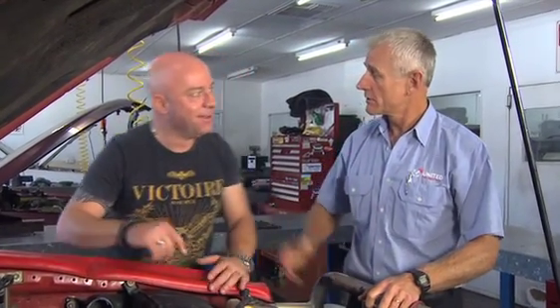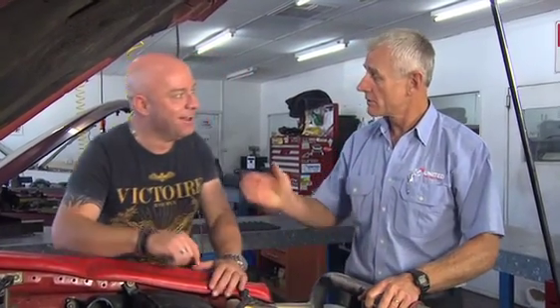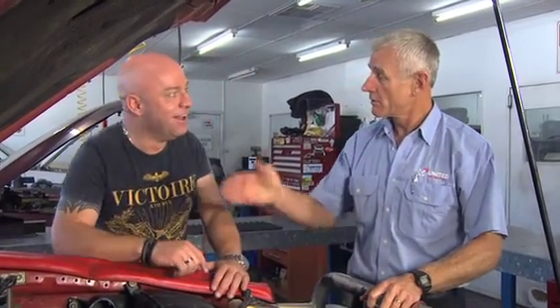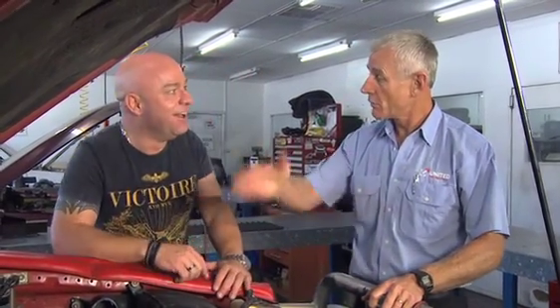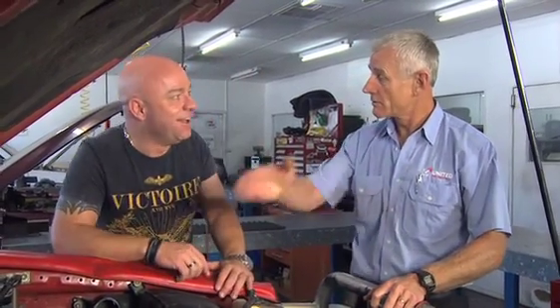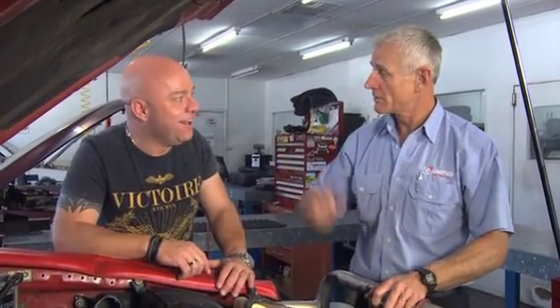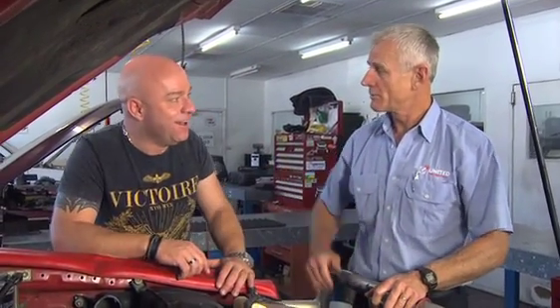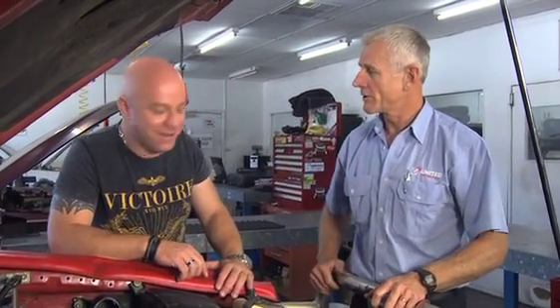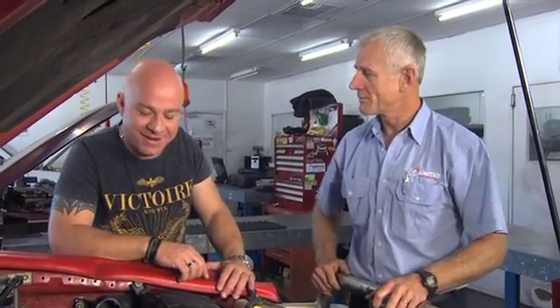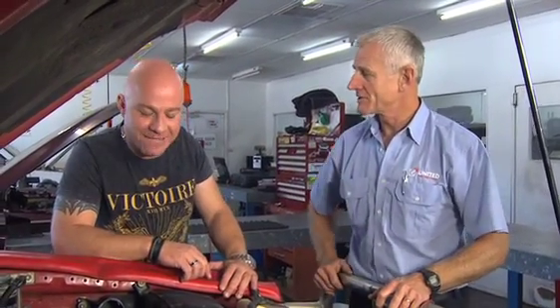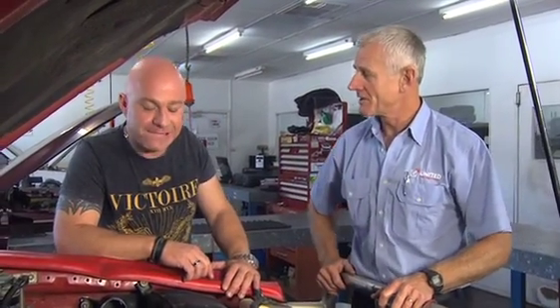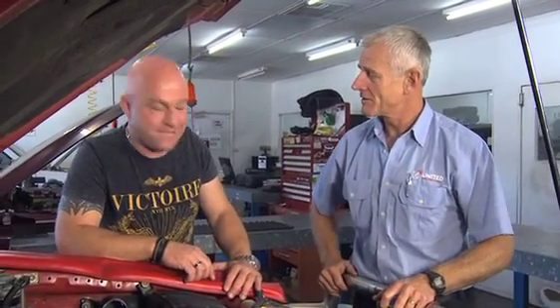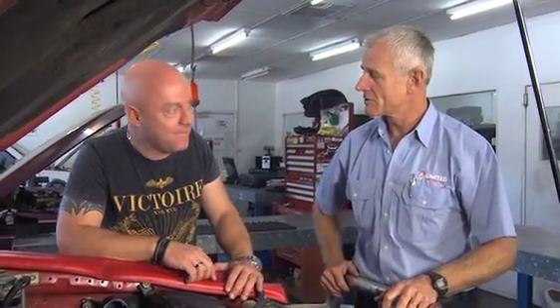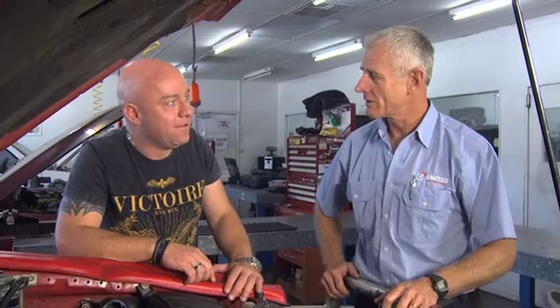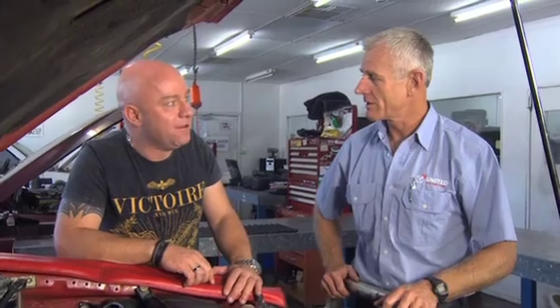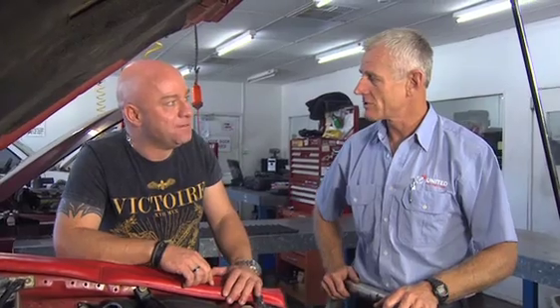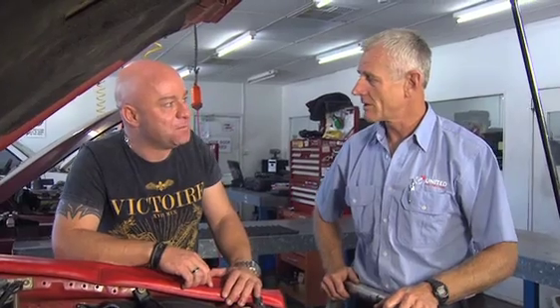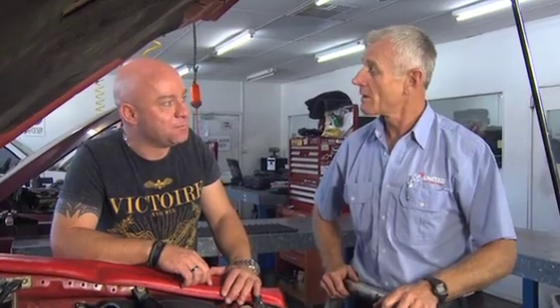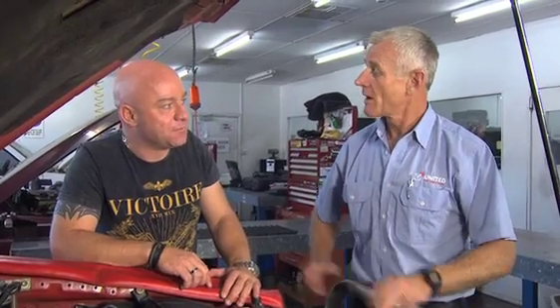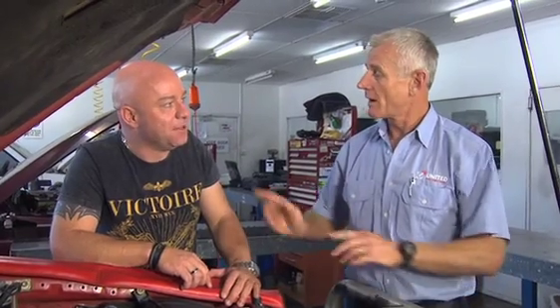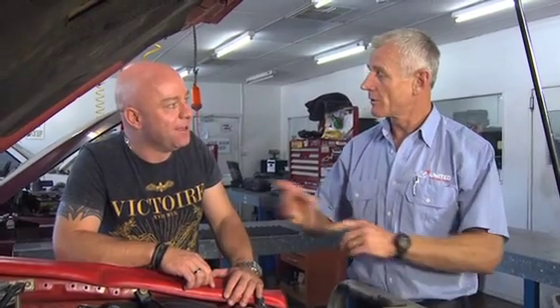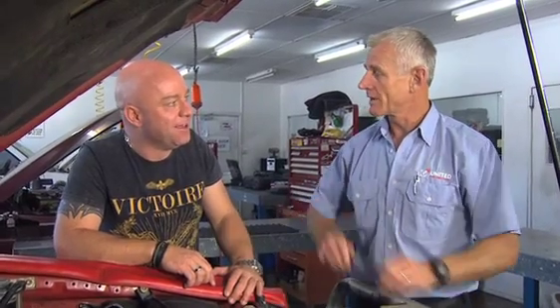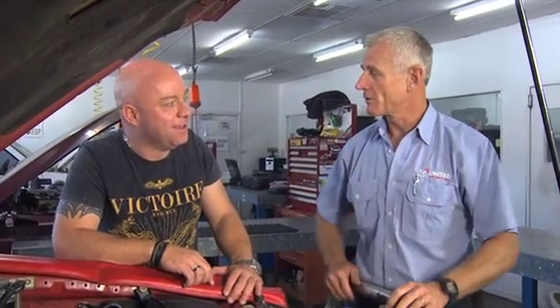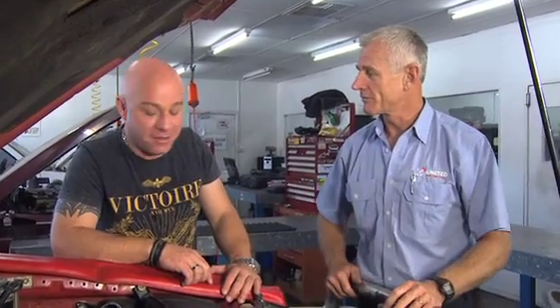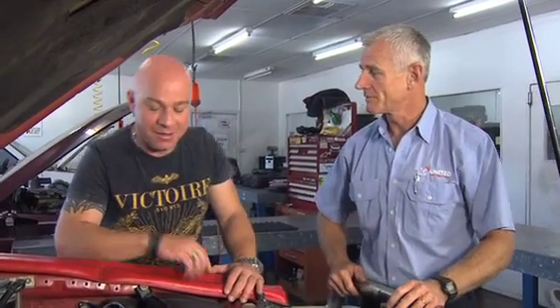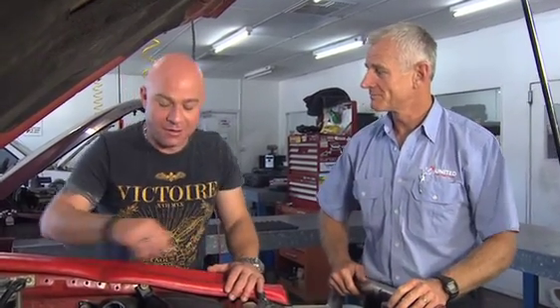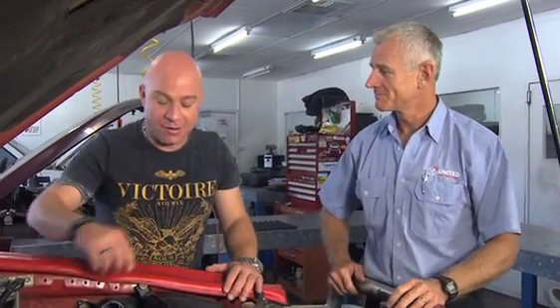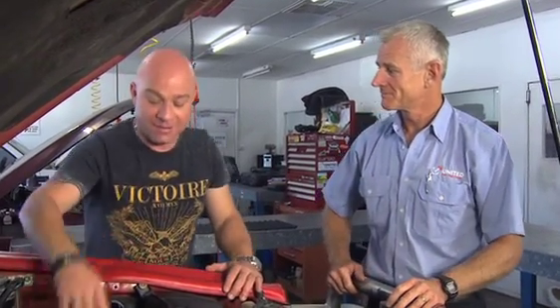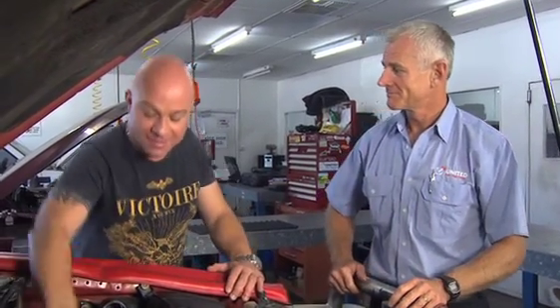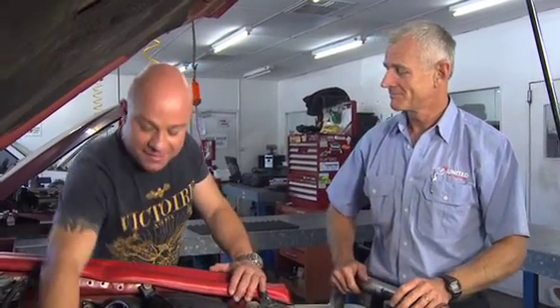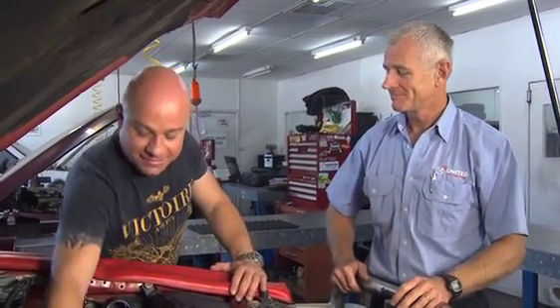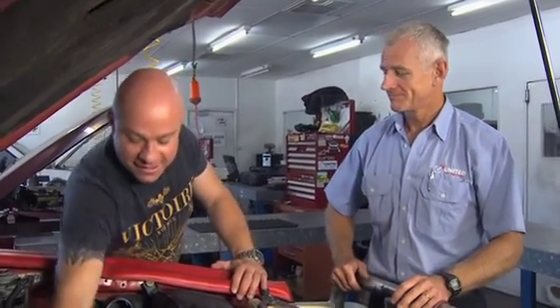You're the one who's going to be putting it back together and starting the engine up. Okay. Thanks, Ken.